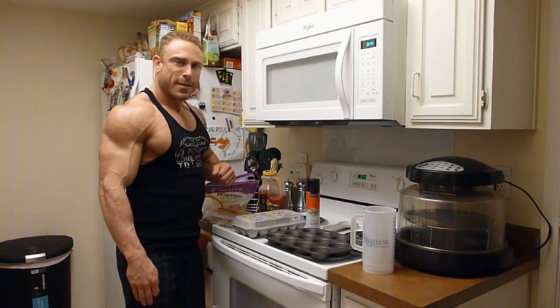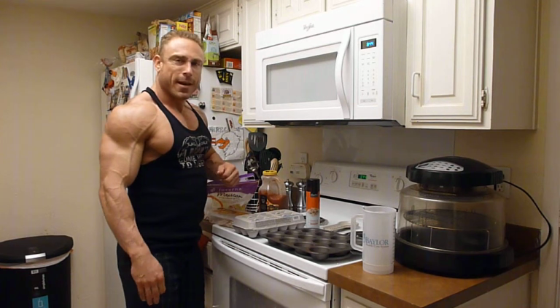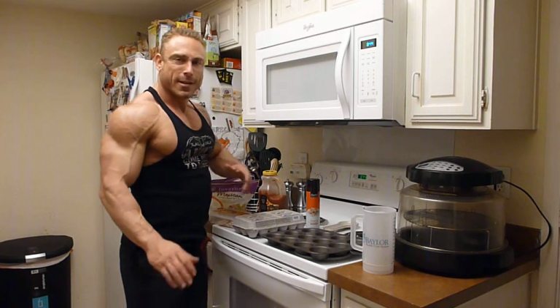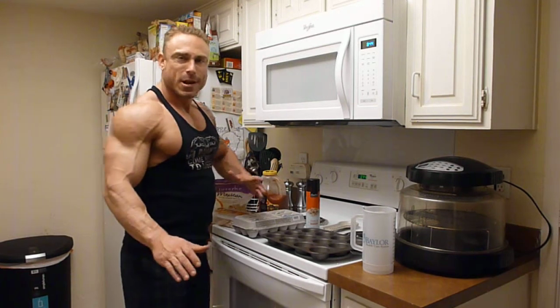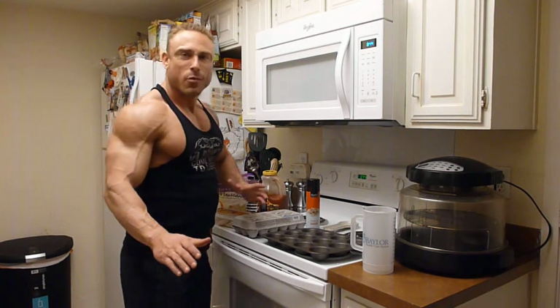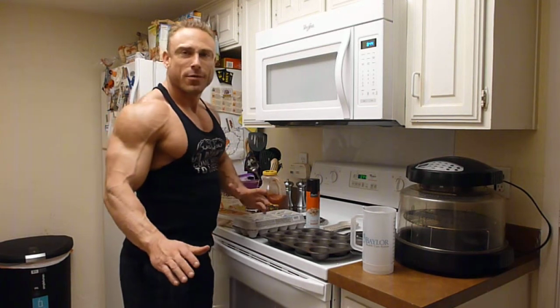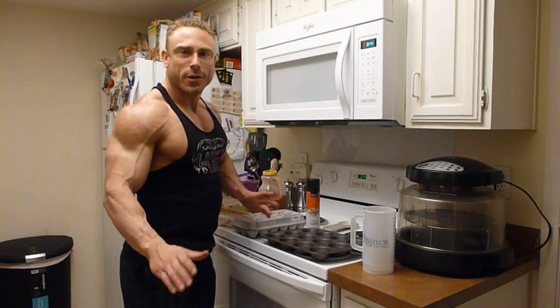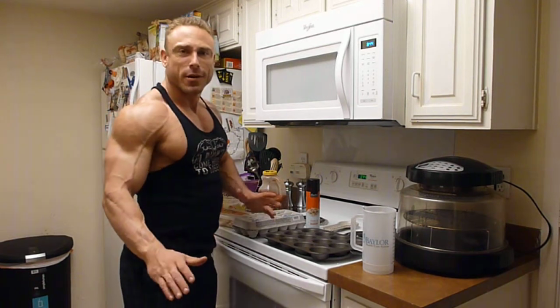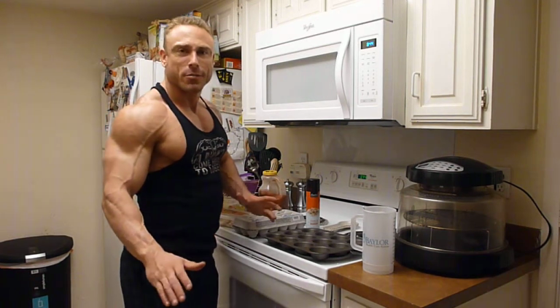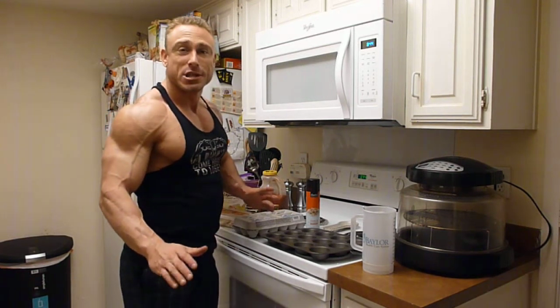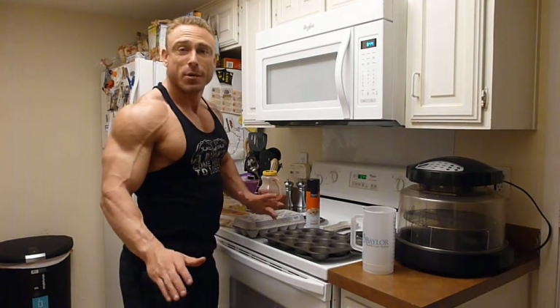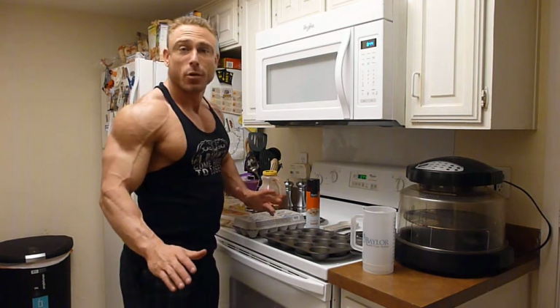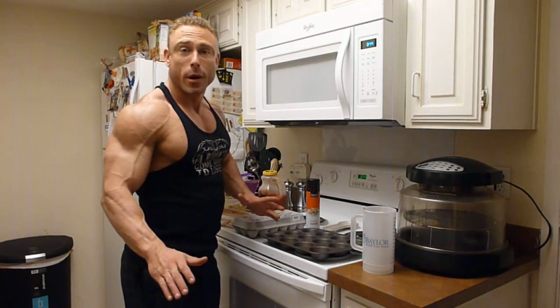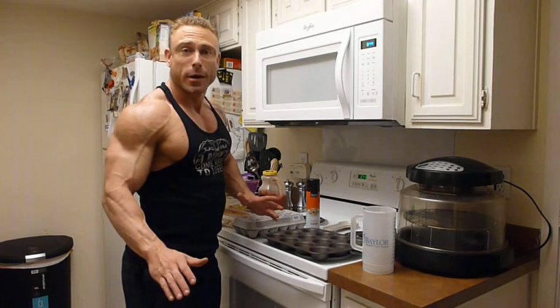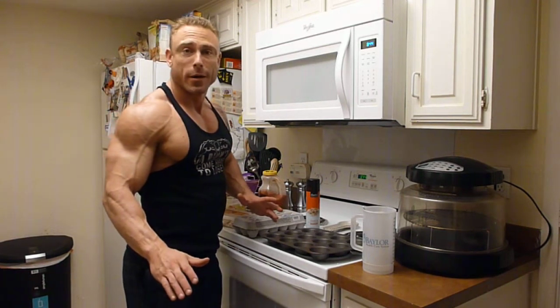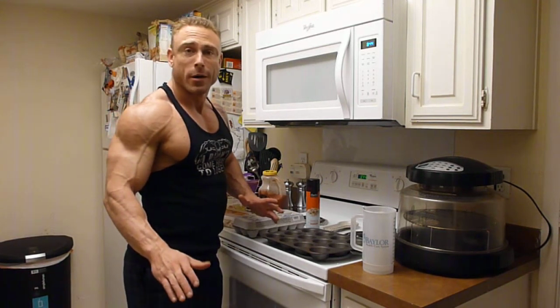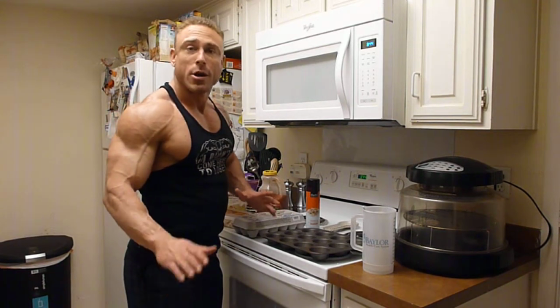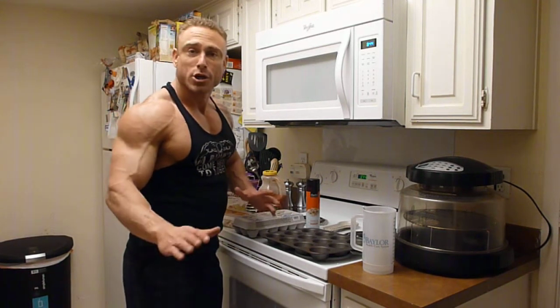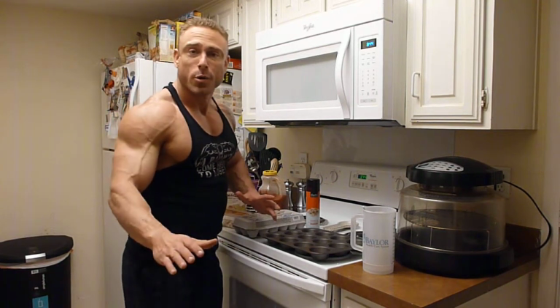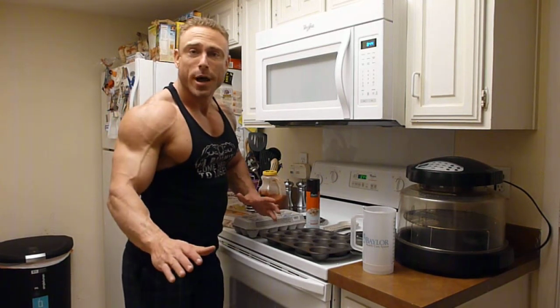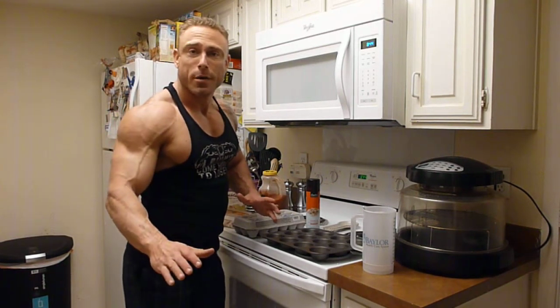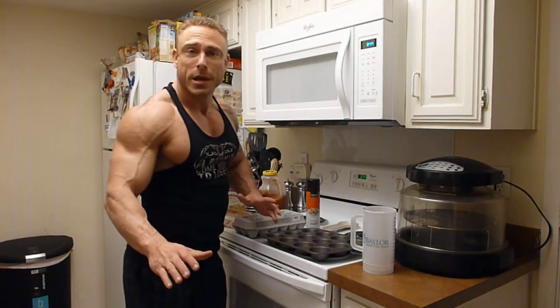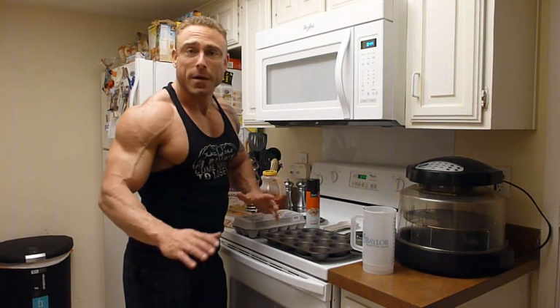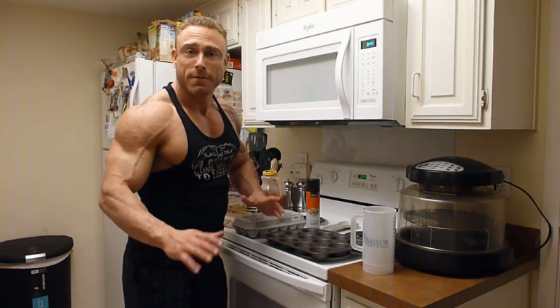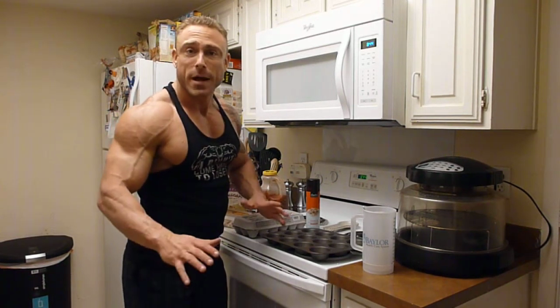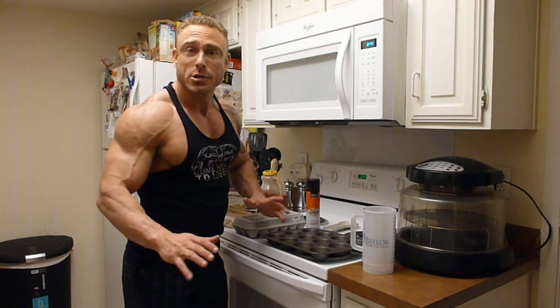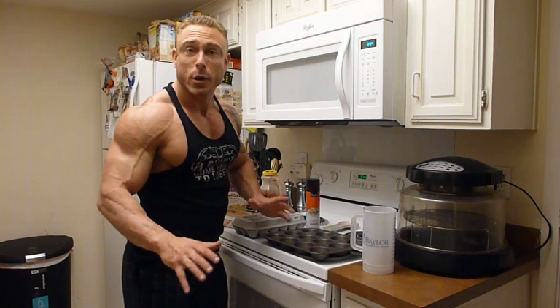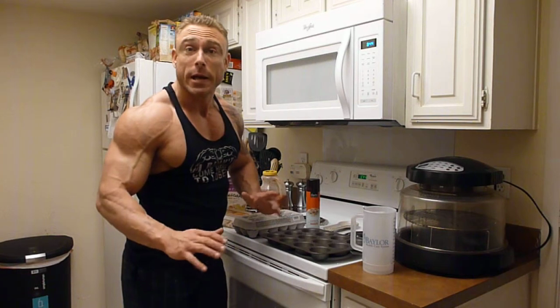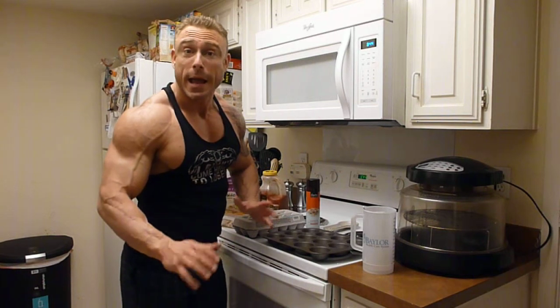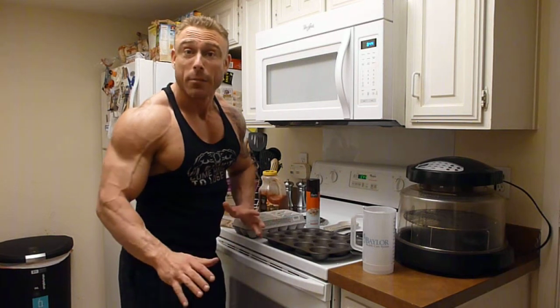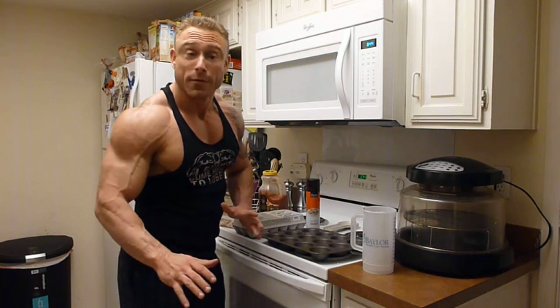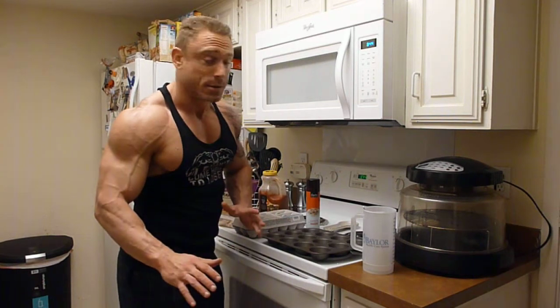Hey, Tom Rutherford here from CB1 Weight Gainer, showing you how to make my fast, quick egg muffins.